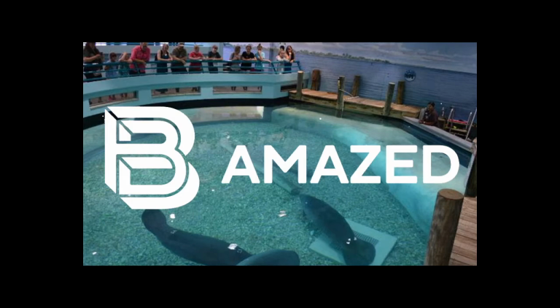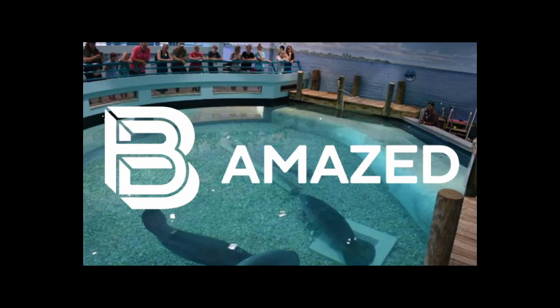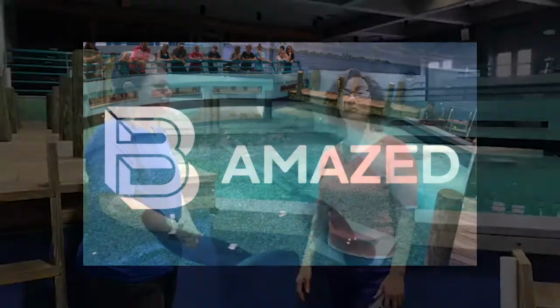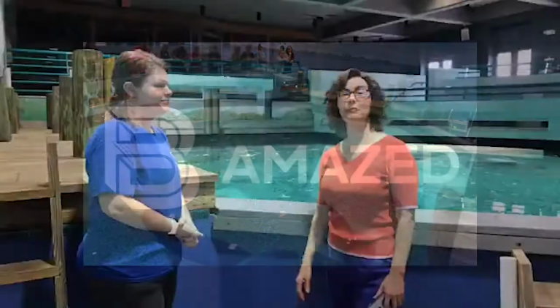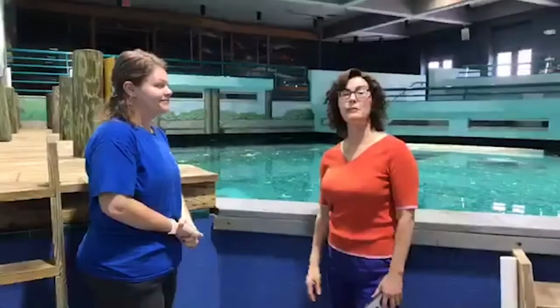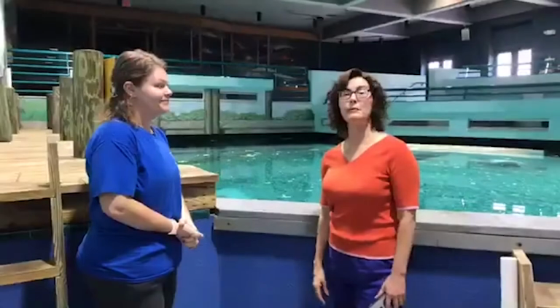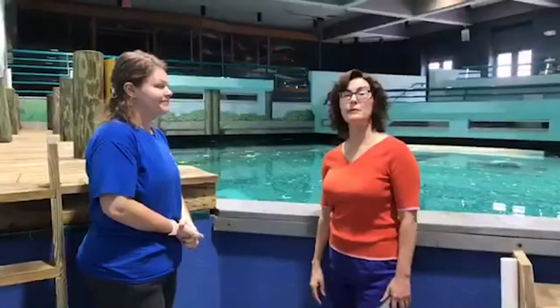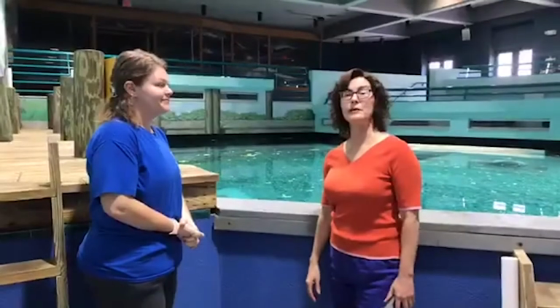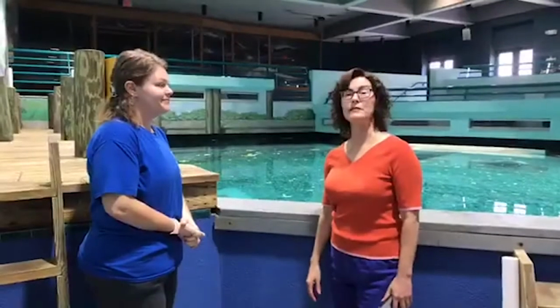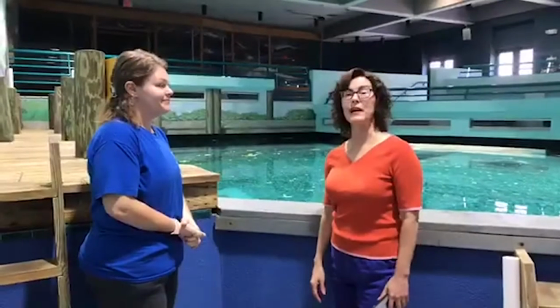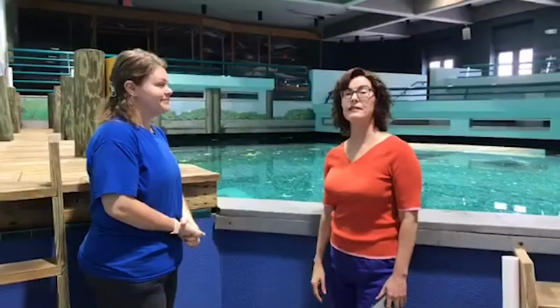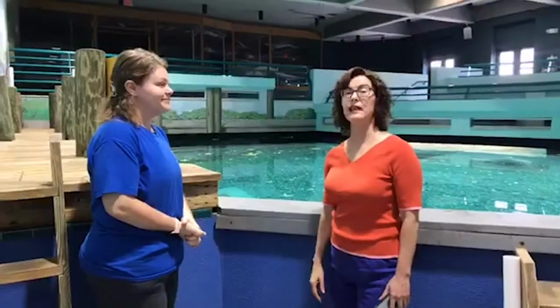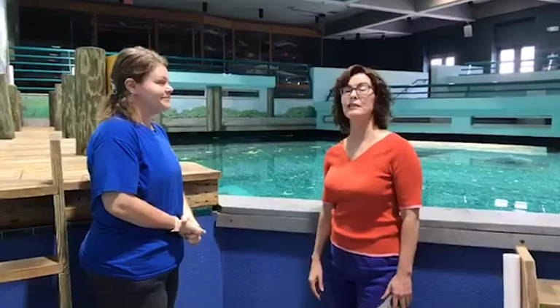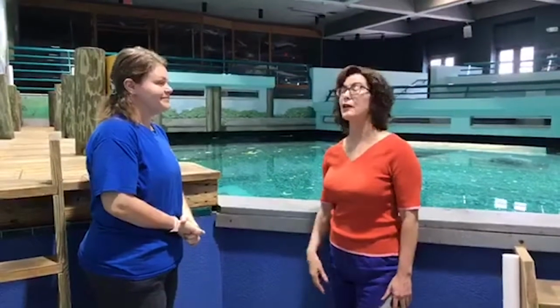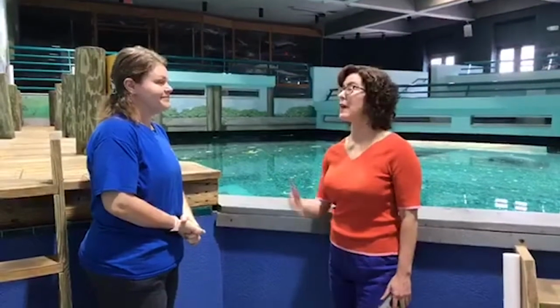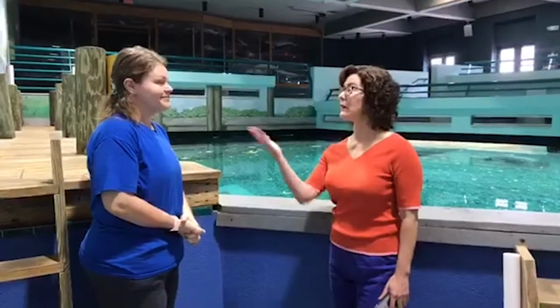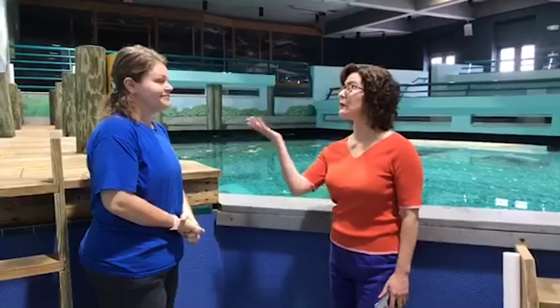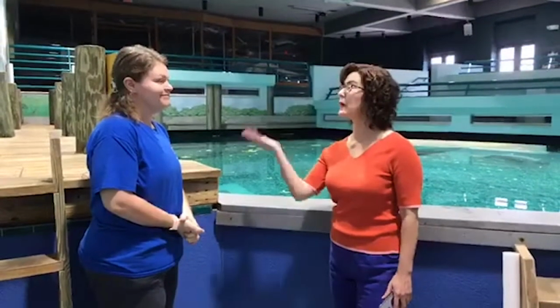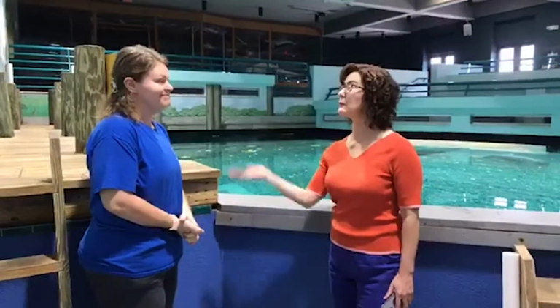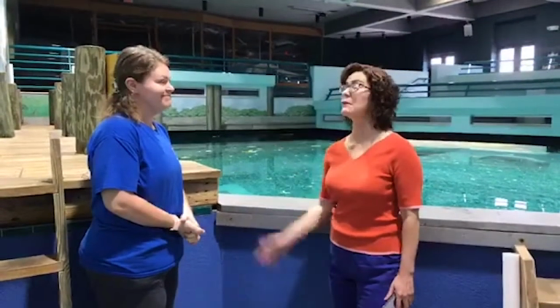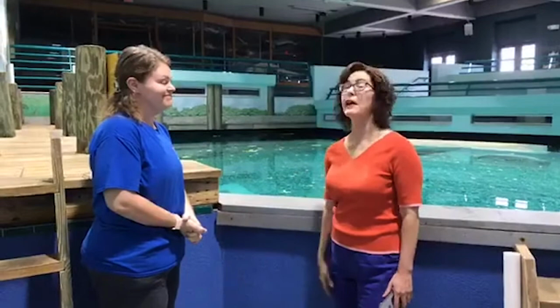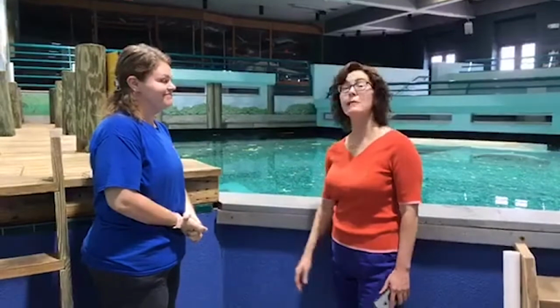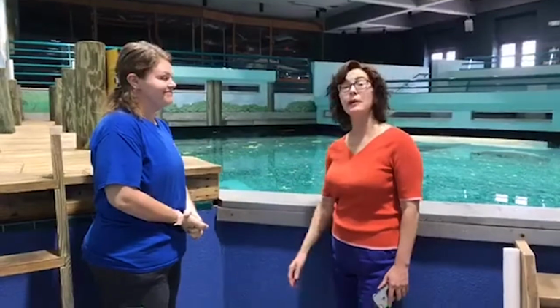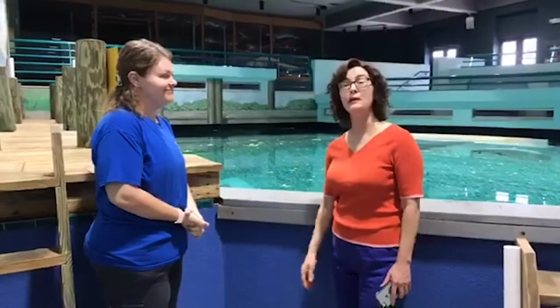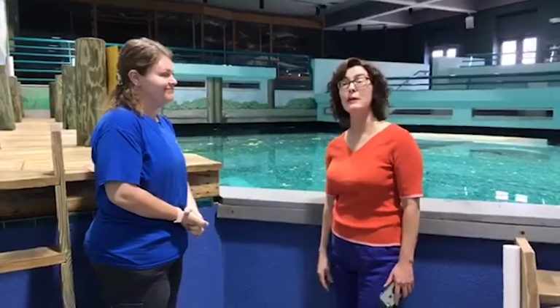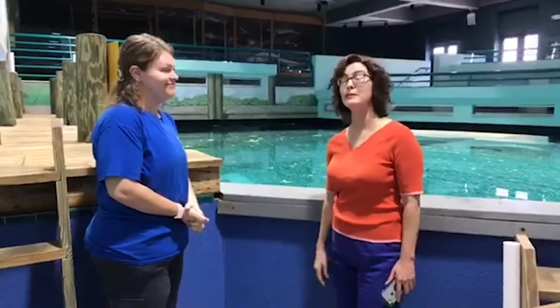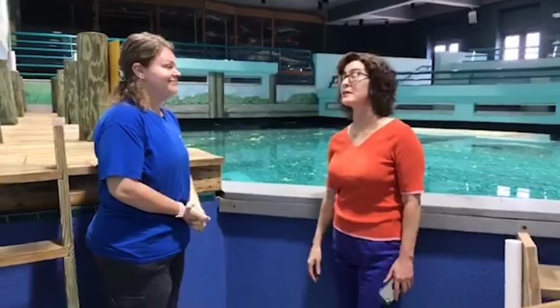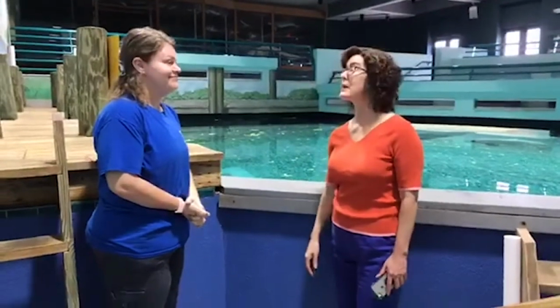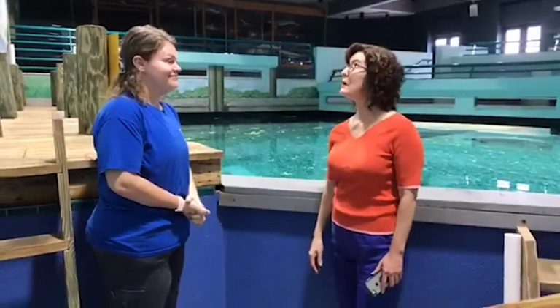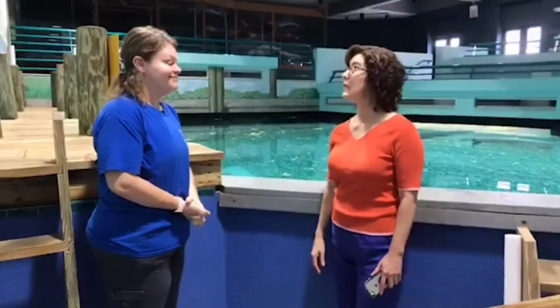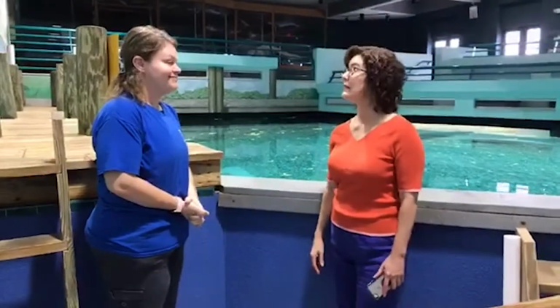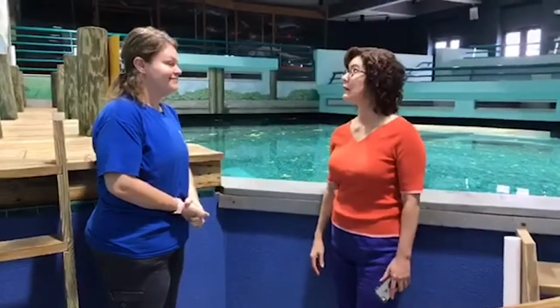I'm at the Bishop Museum of Science and Nature, and I'm here with one of our animal care specialists, Mandy Deardoff.